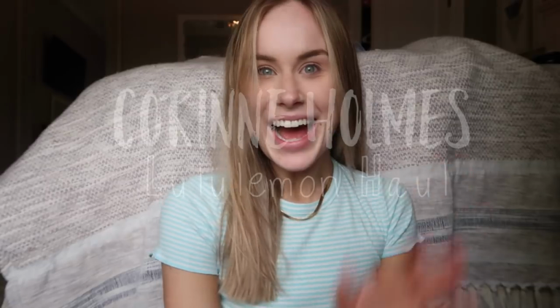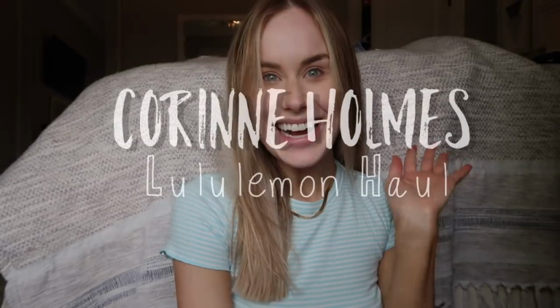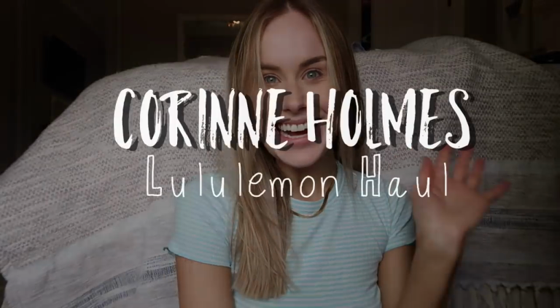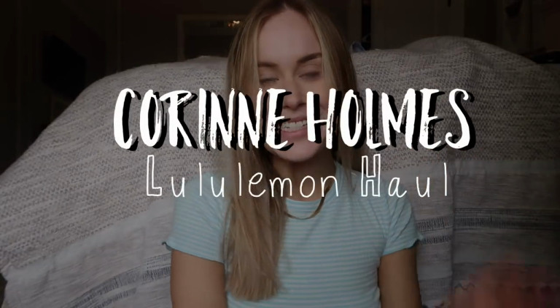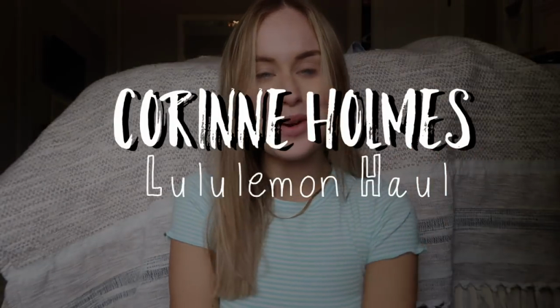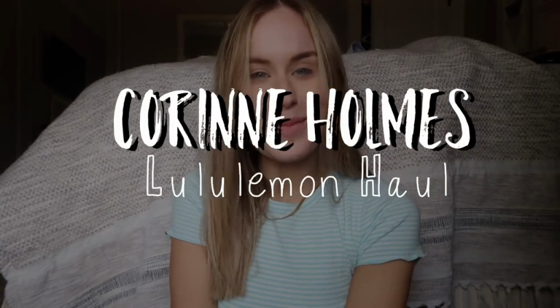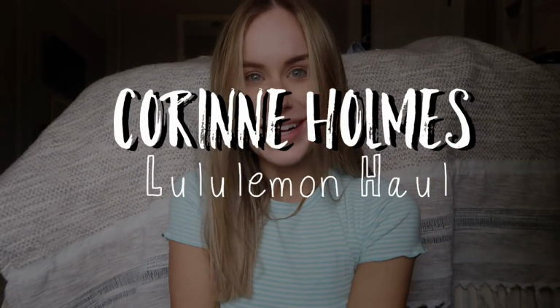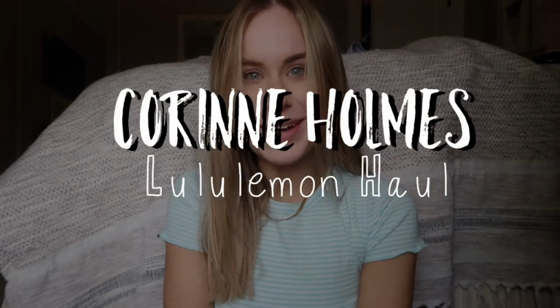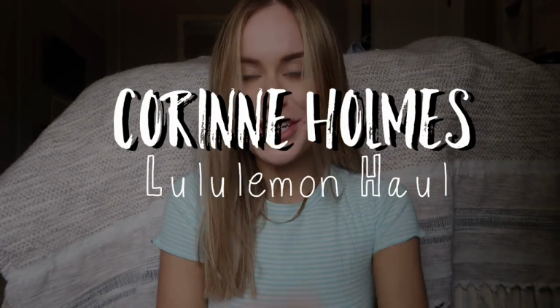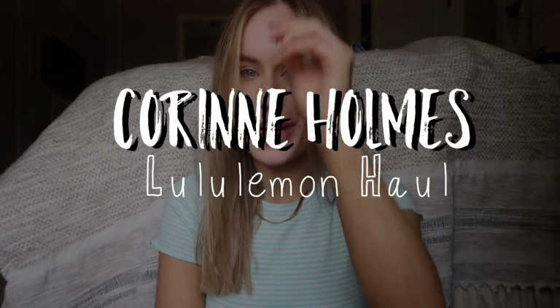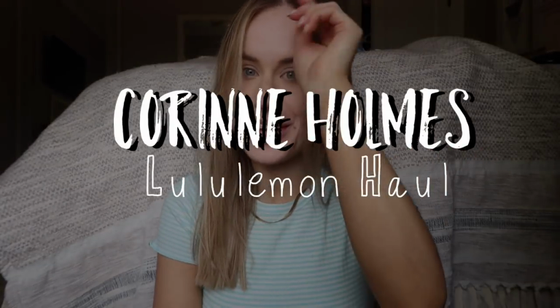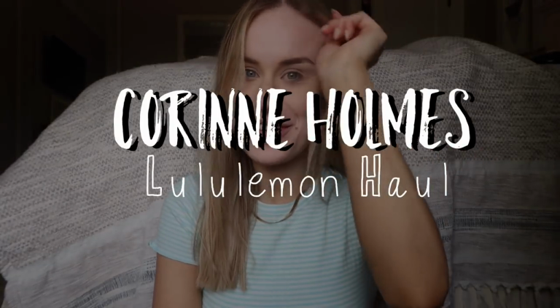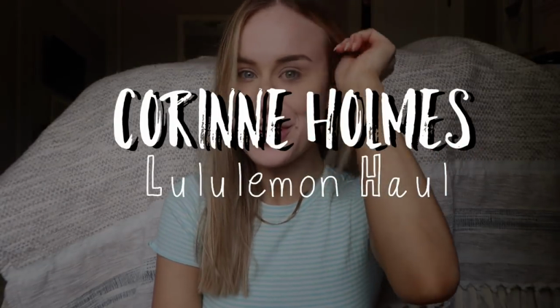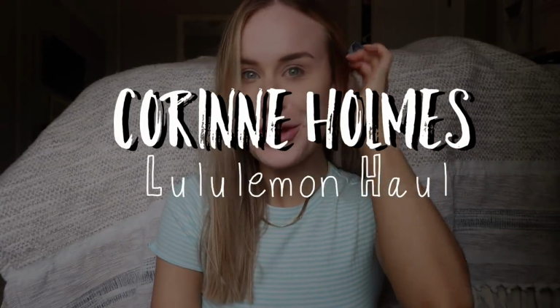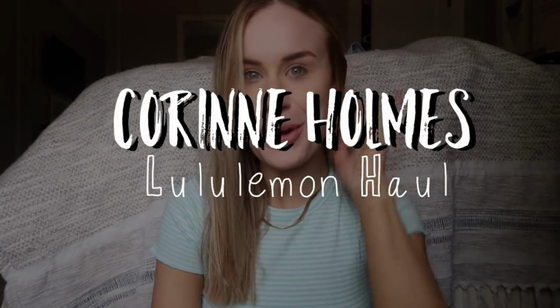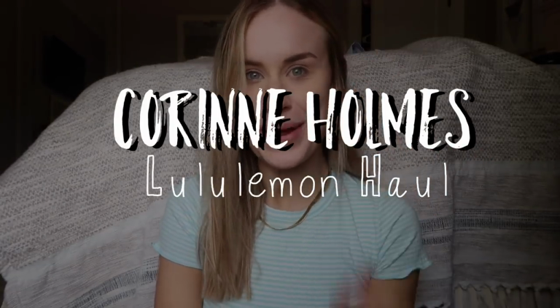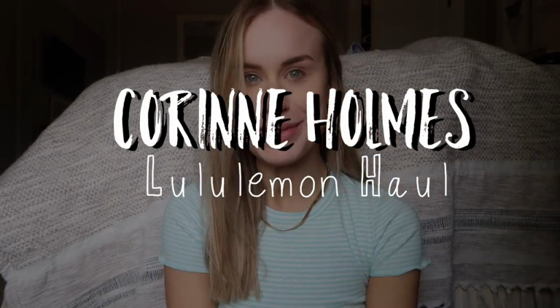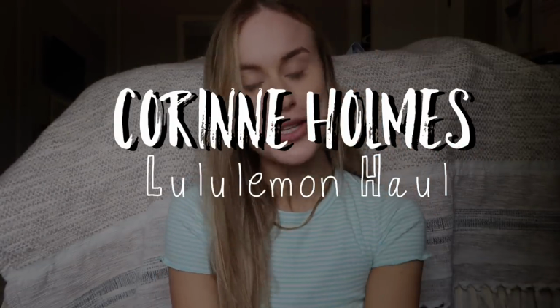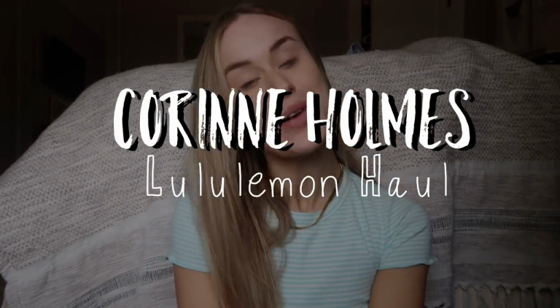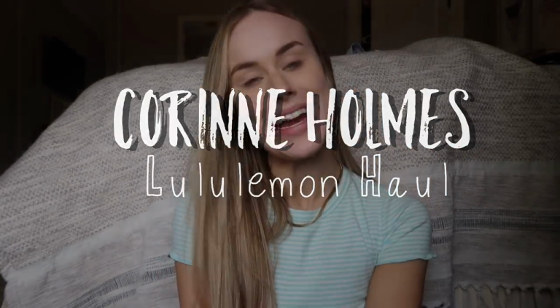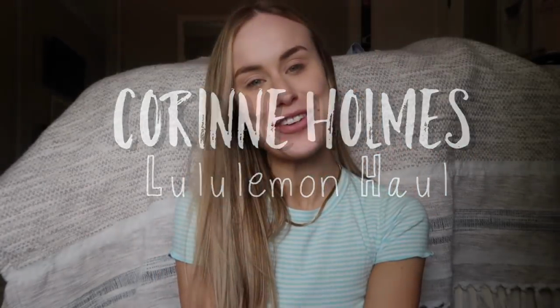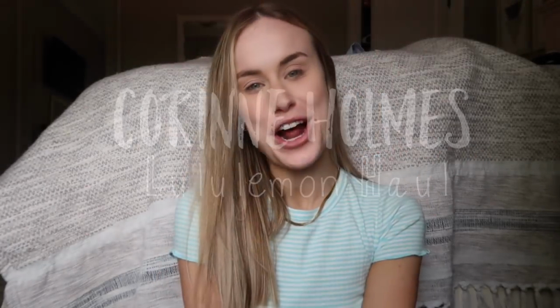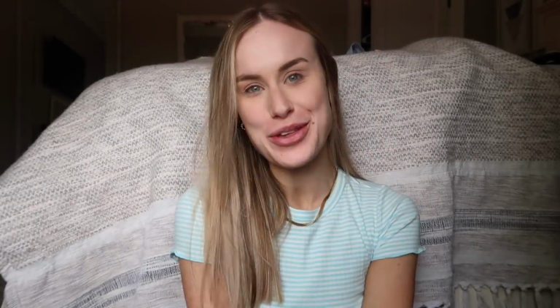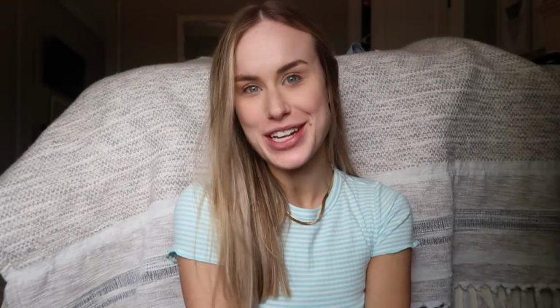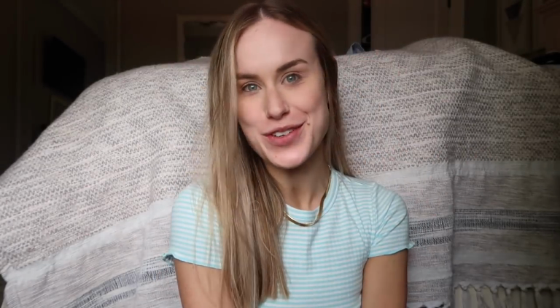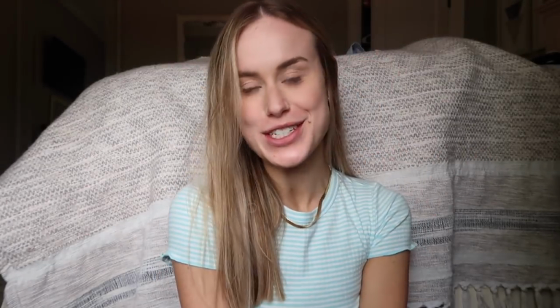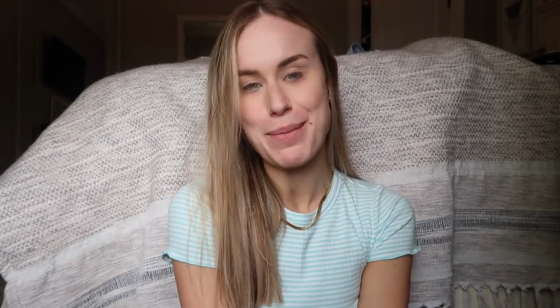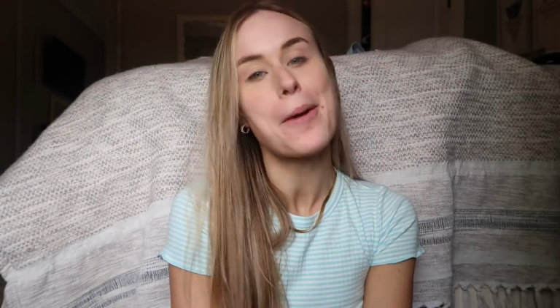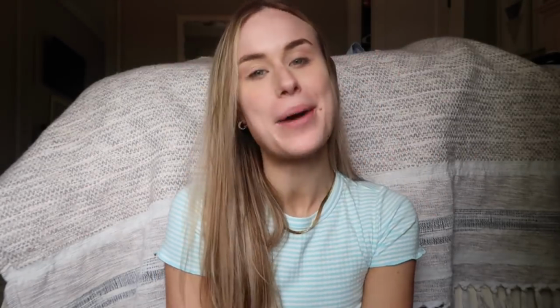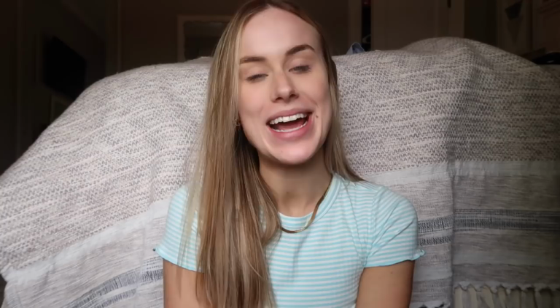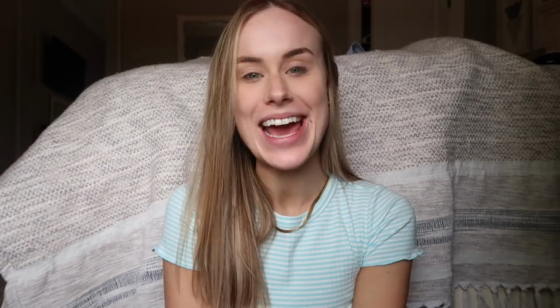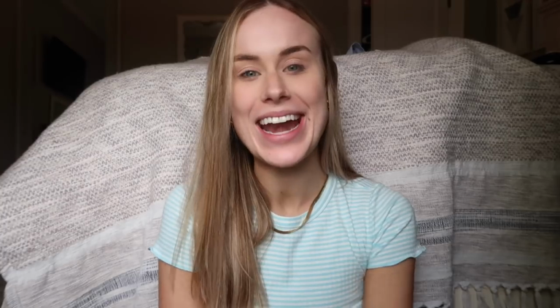Hi guys, welcome back to my channel. If you're new, my name is Corinne. If you're not new, thanks for stopping by again.